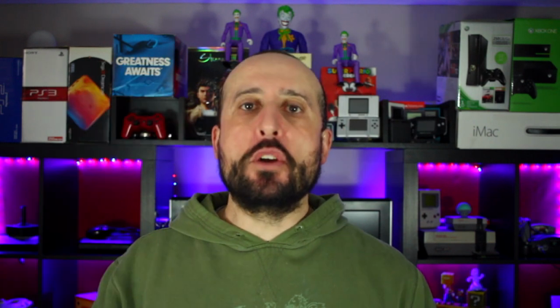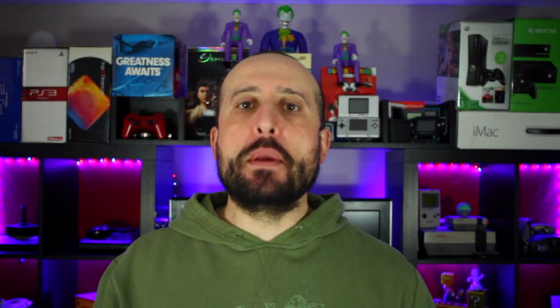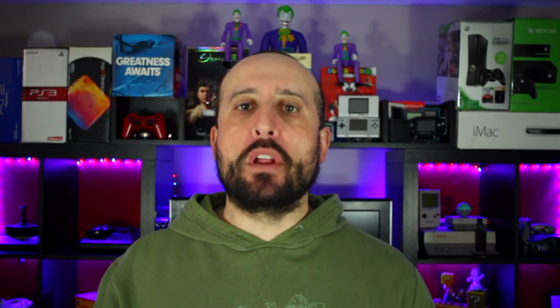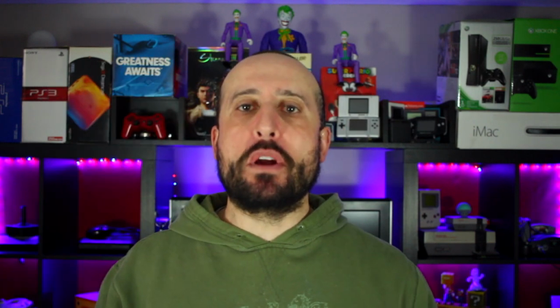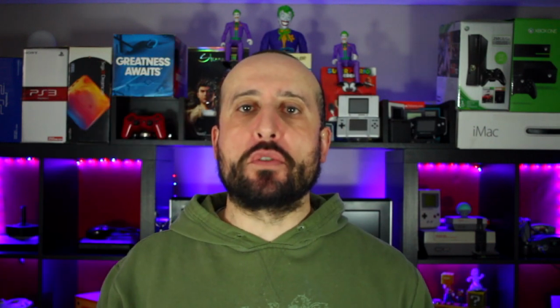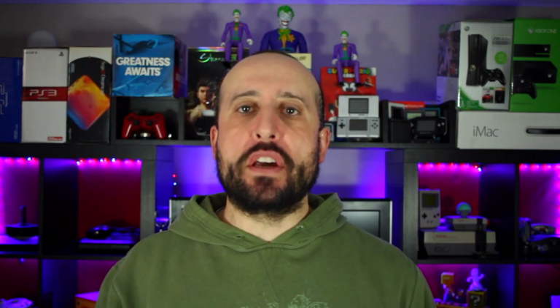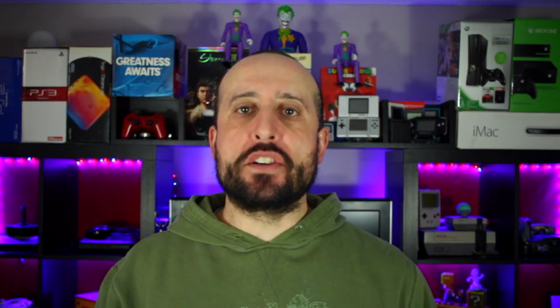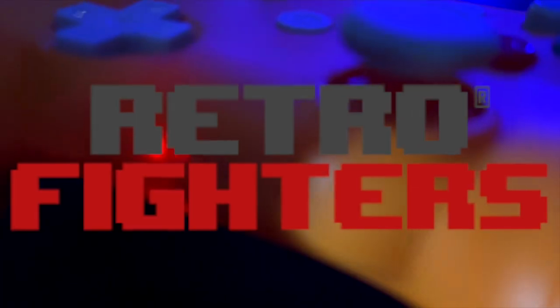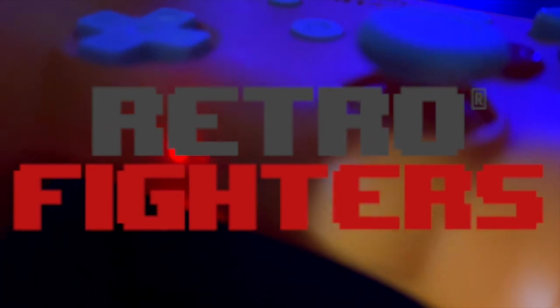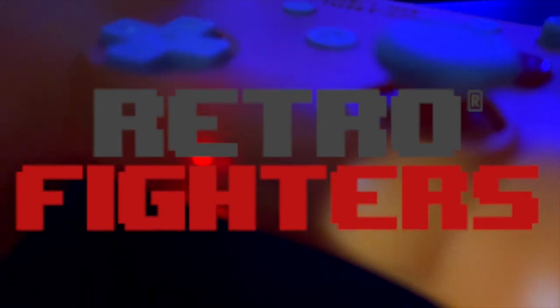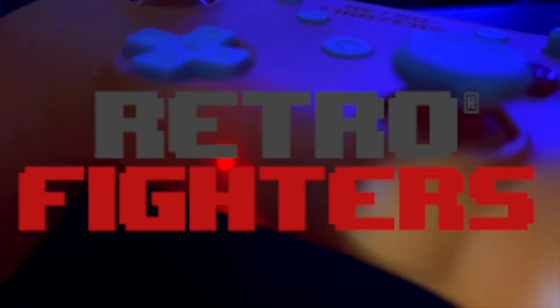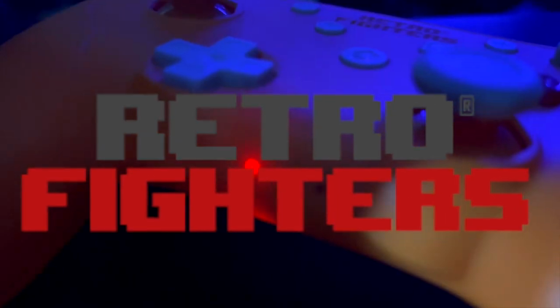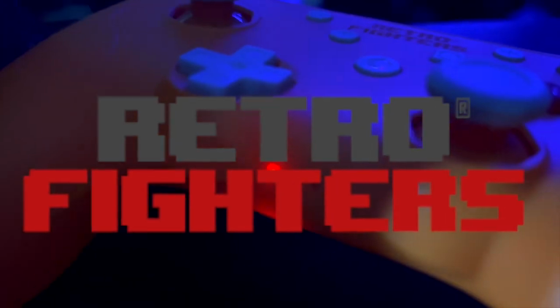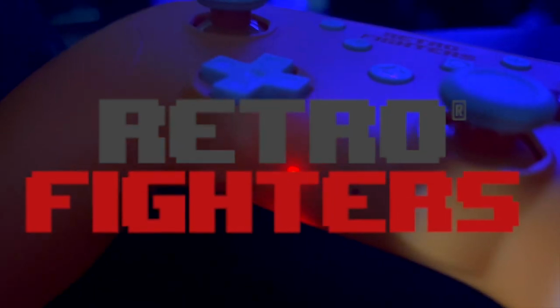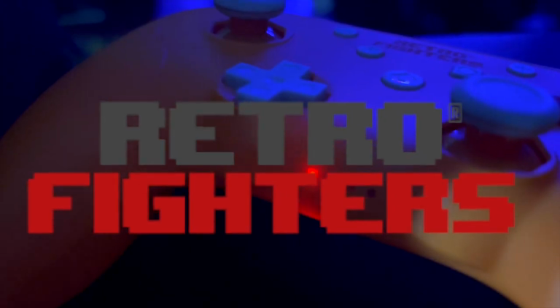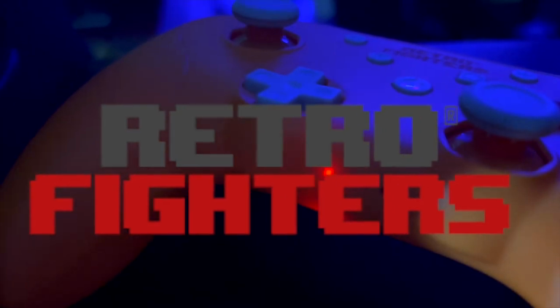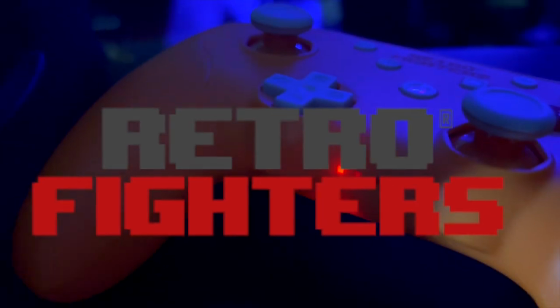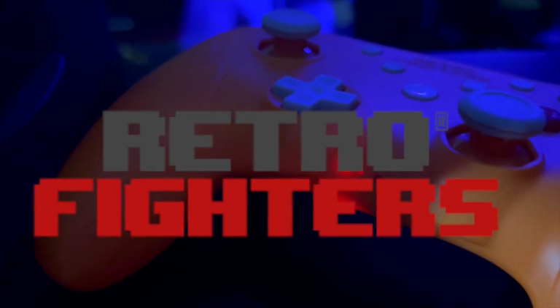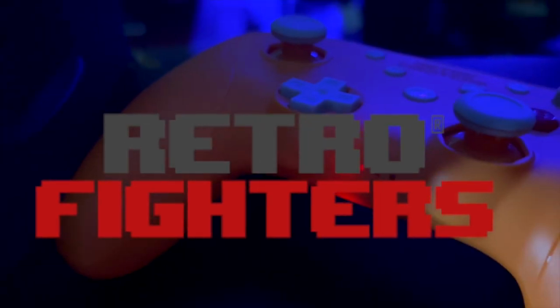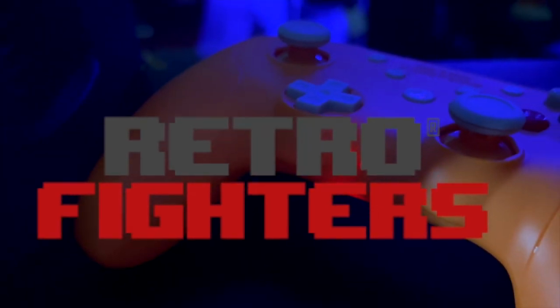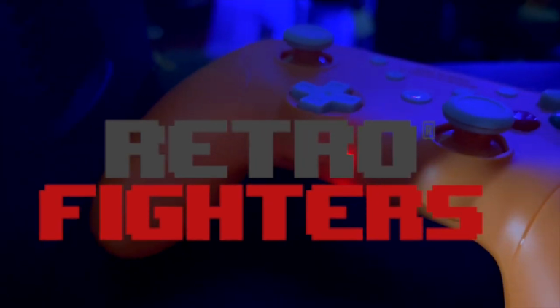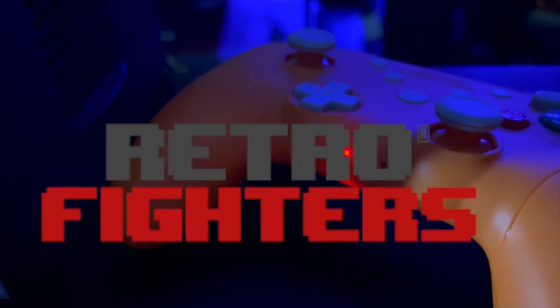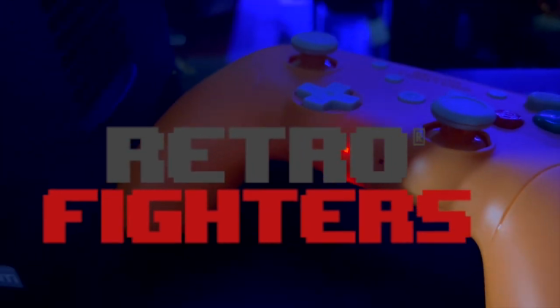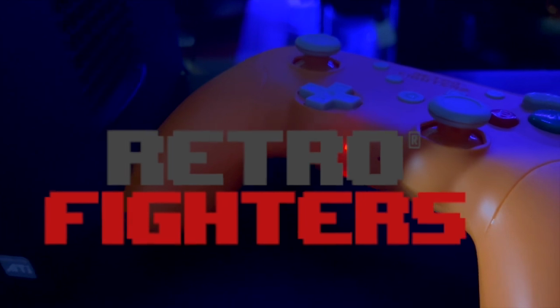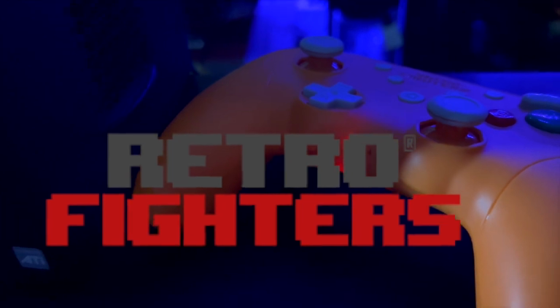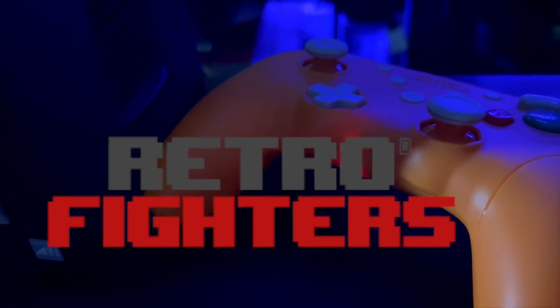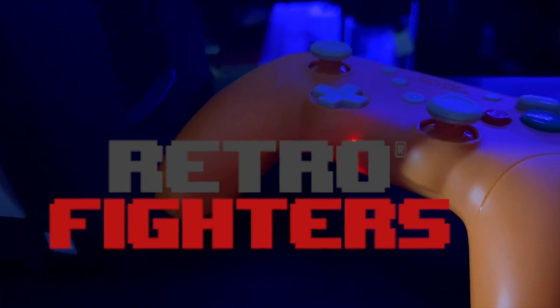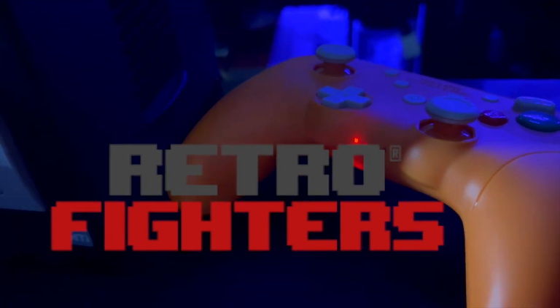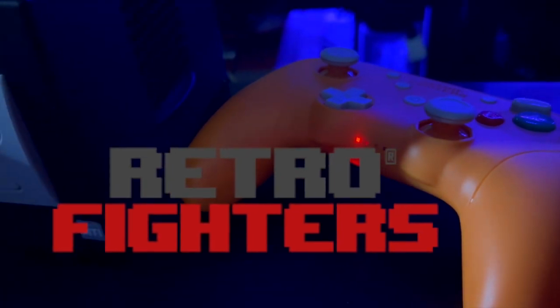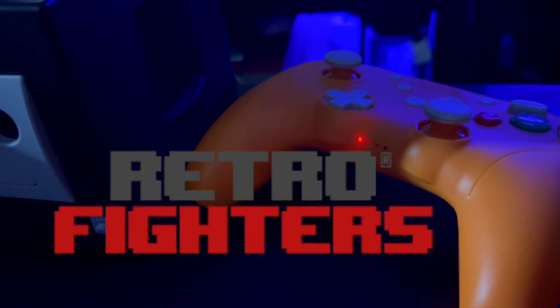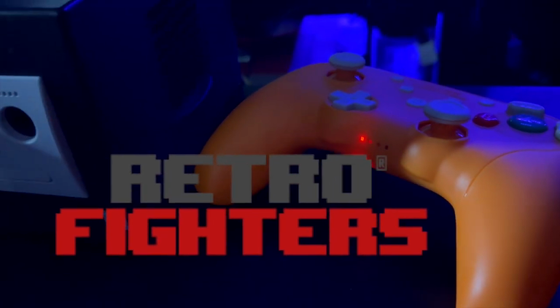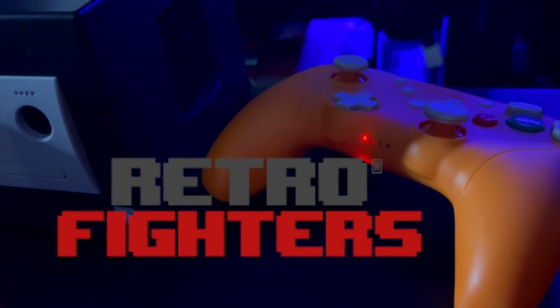The good people at Retro Fighters sent us the Battler GC, compatible with GameCube, Wii, Wii U, and Switch consoles.